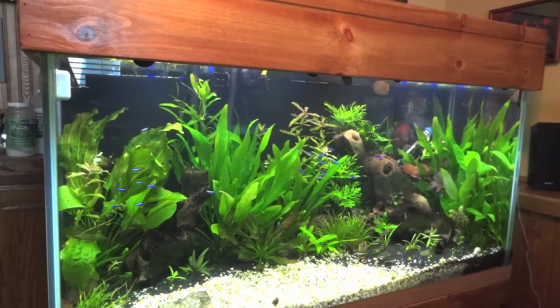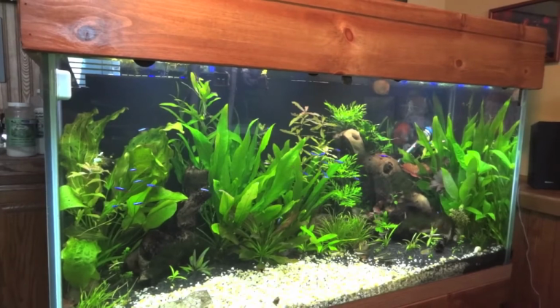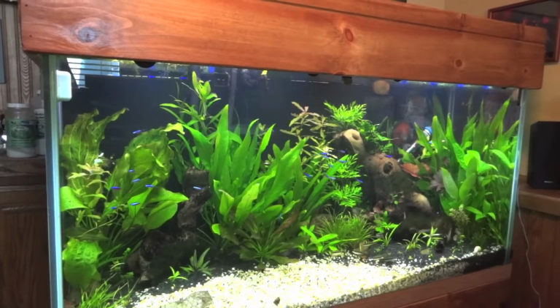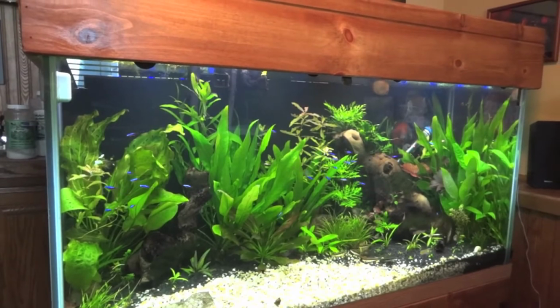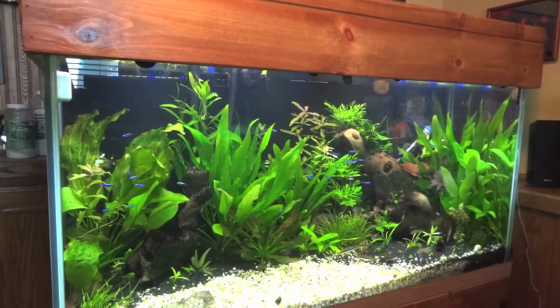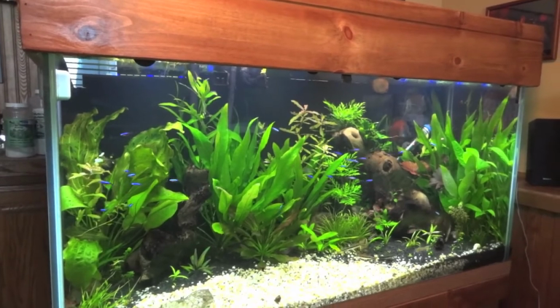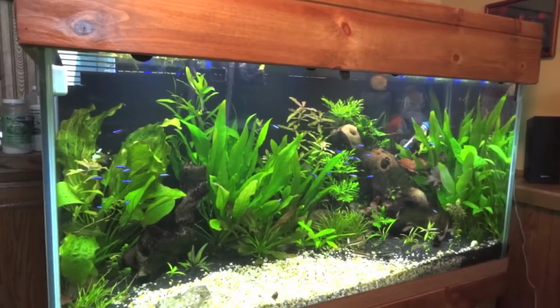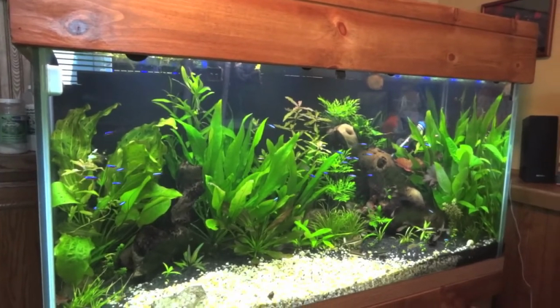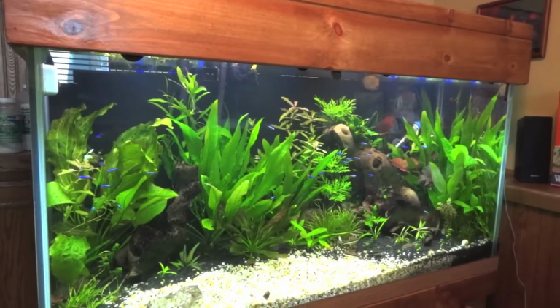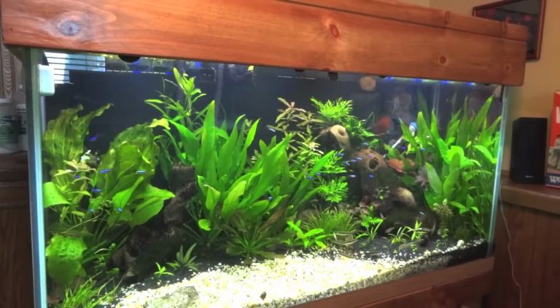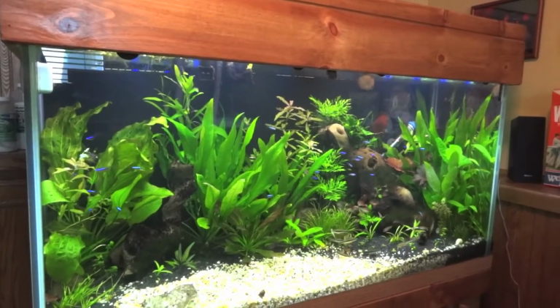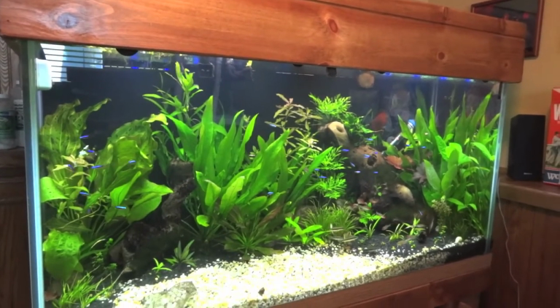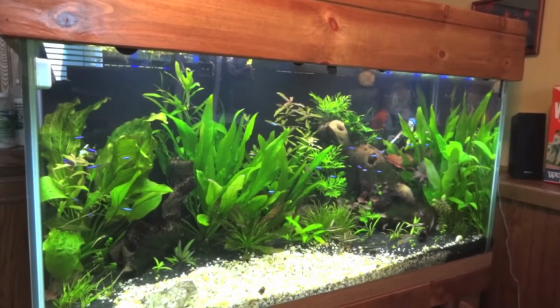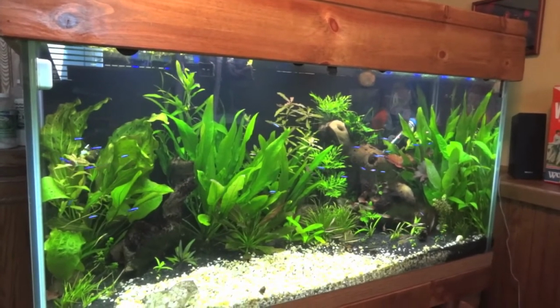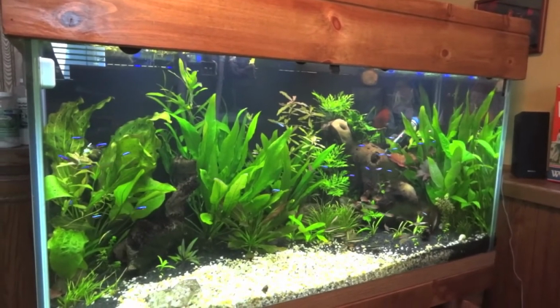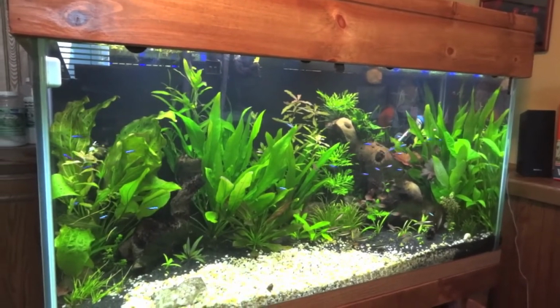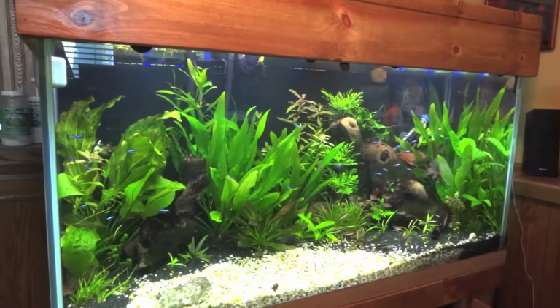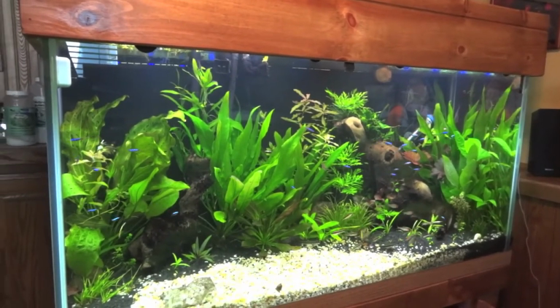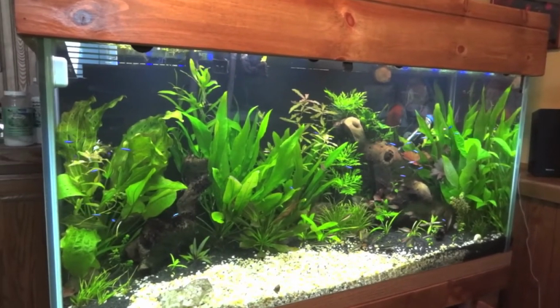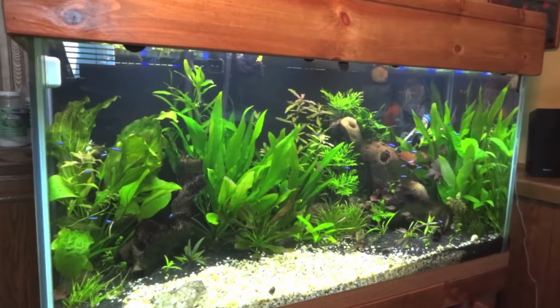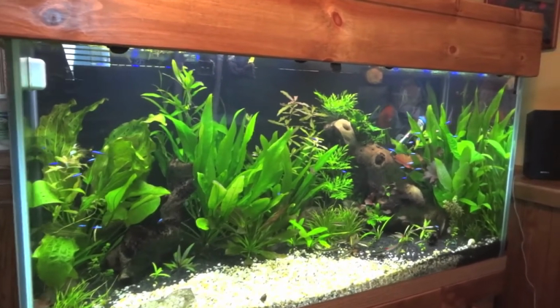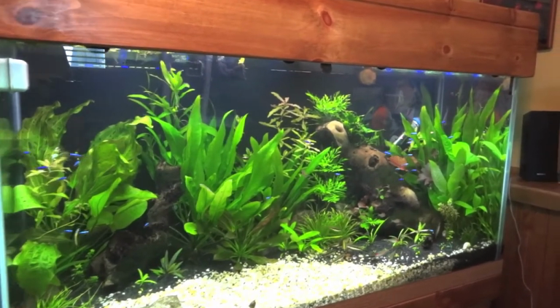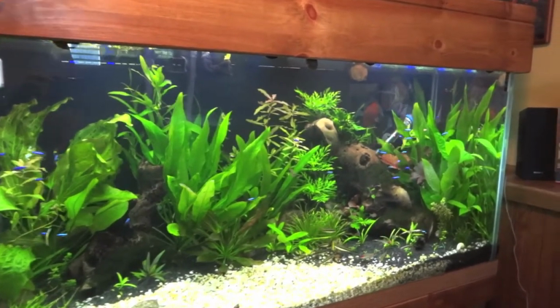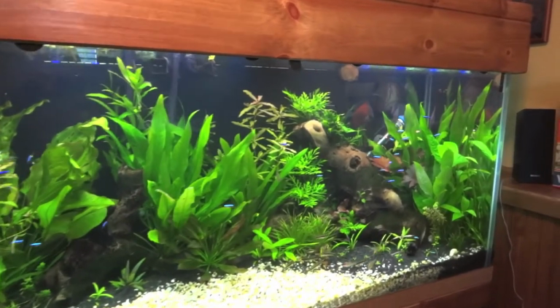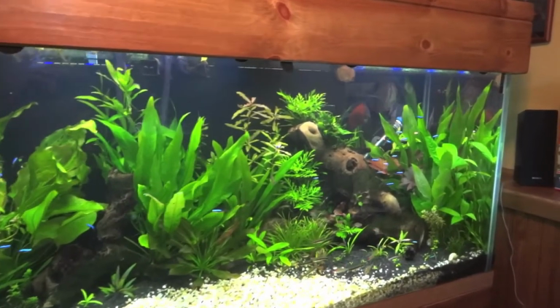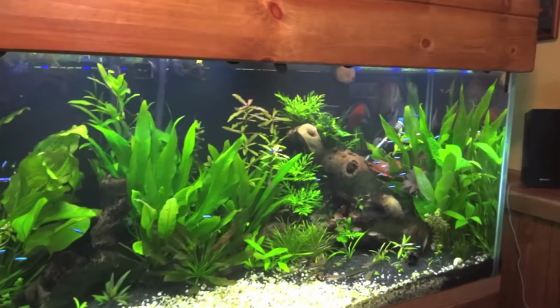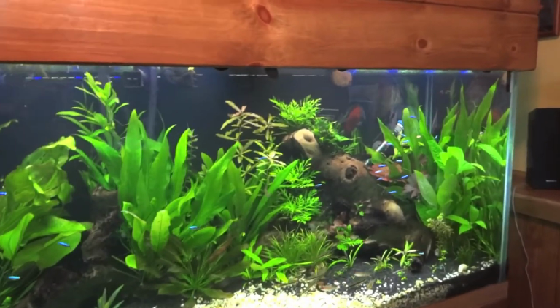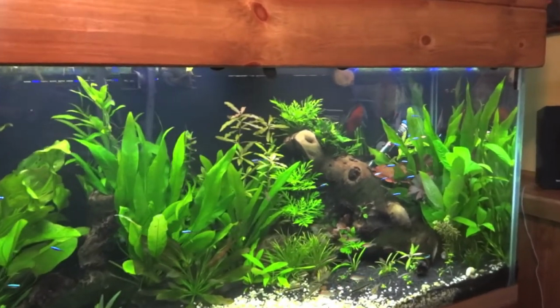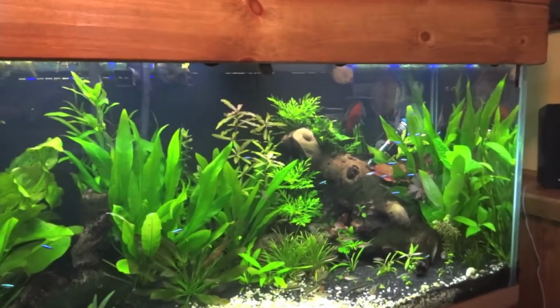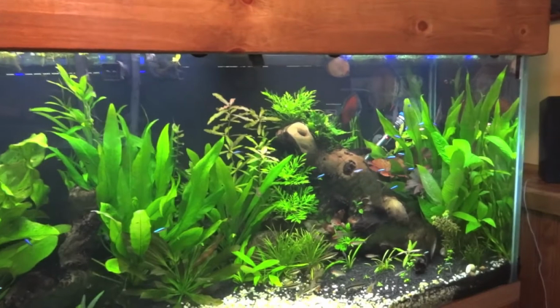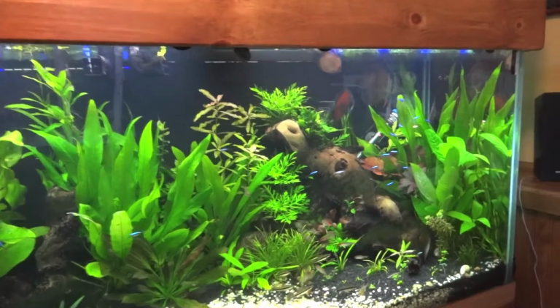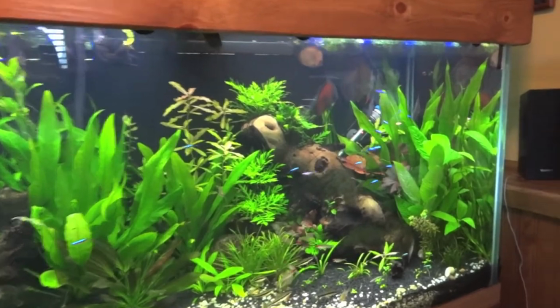Hey YouTube, Brian here, just coming at you to show you a few new discus I picked up last night.